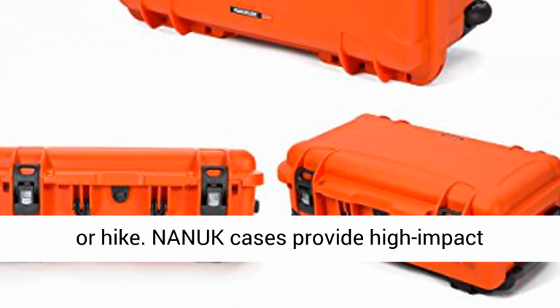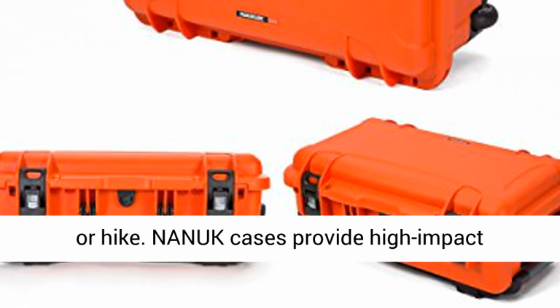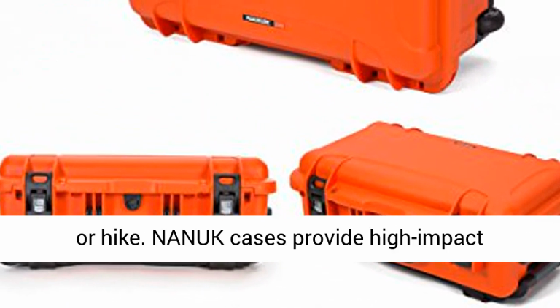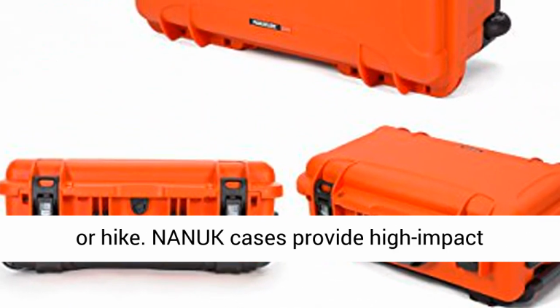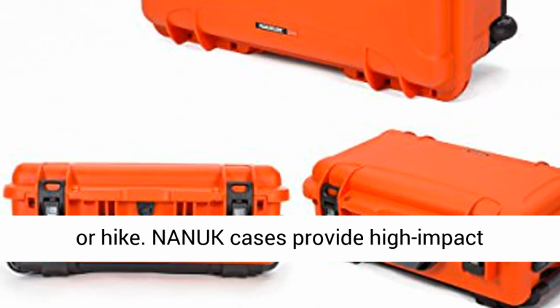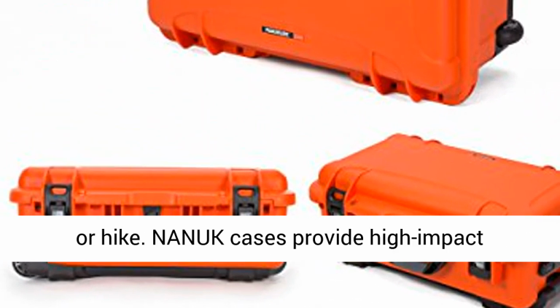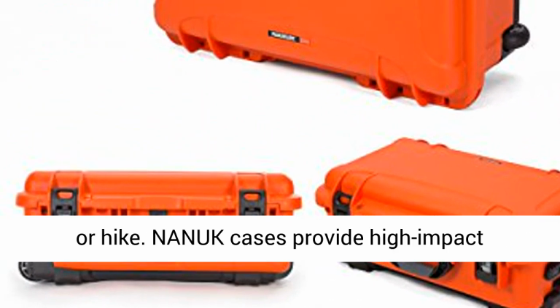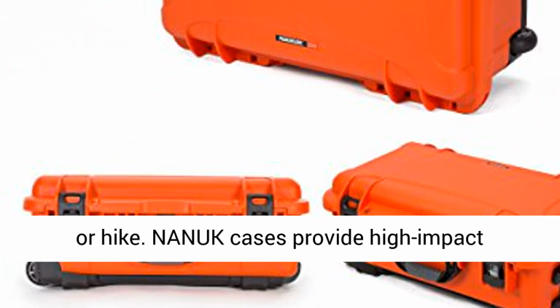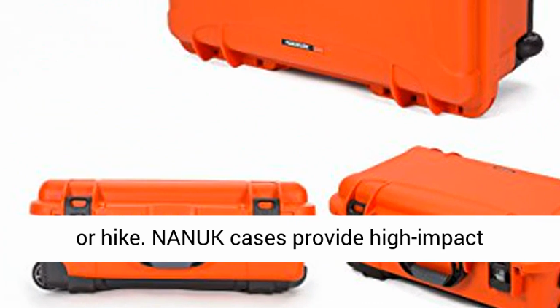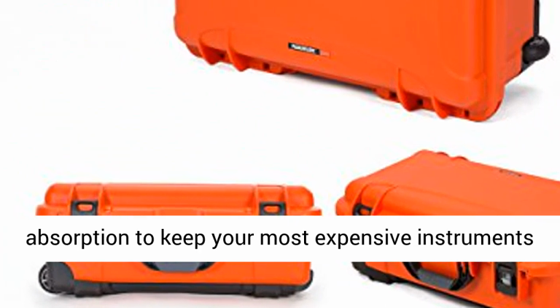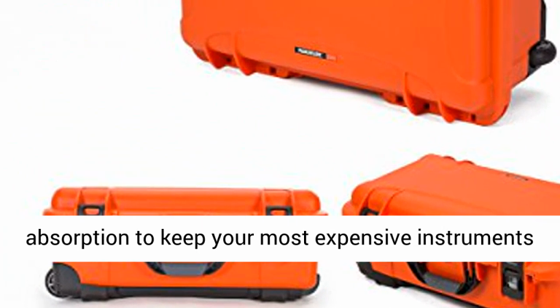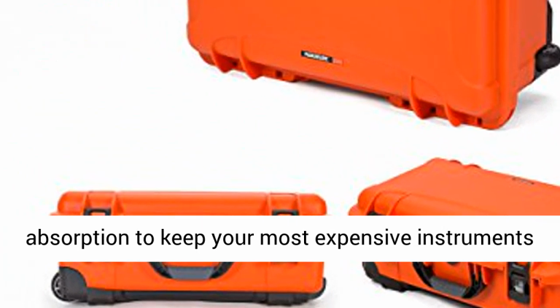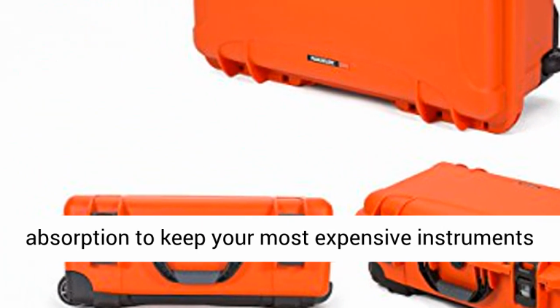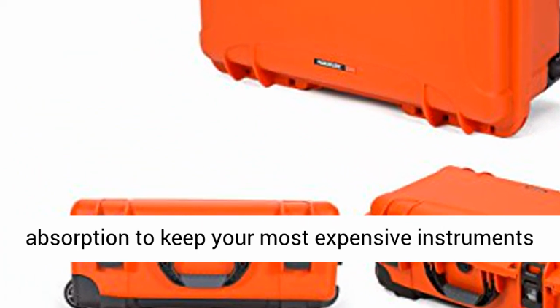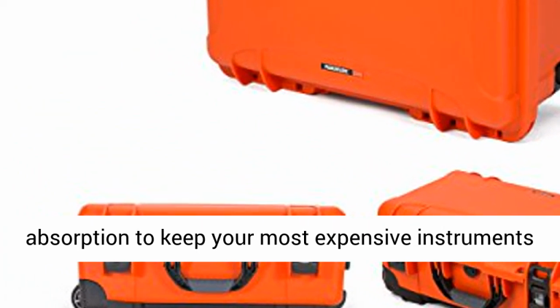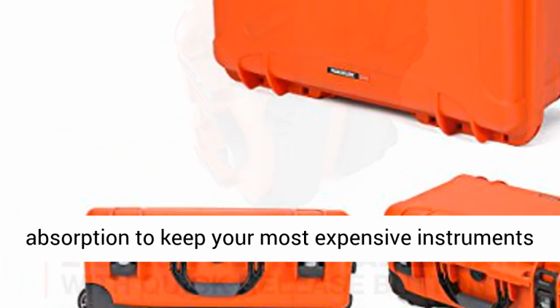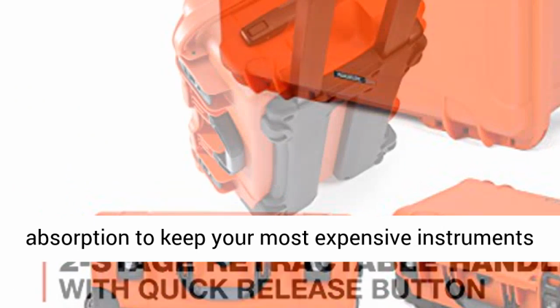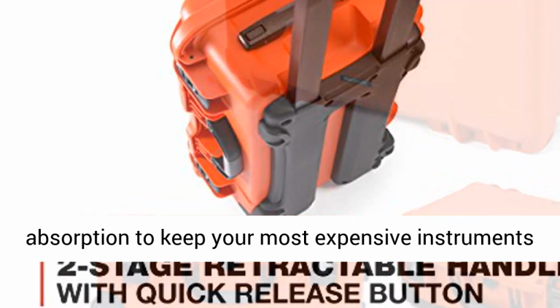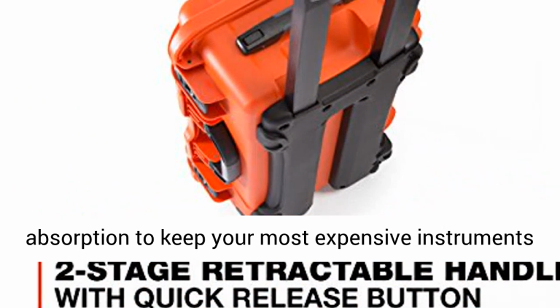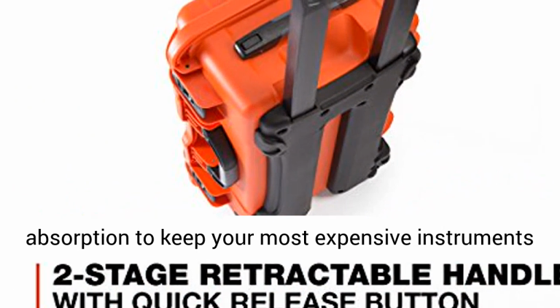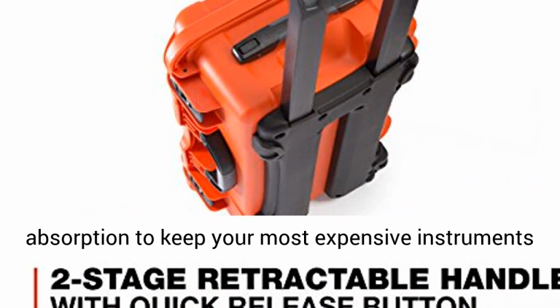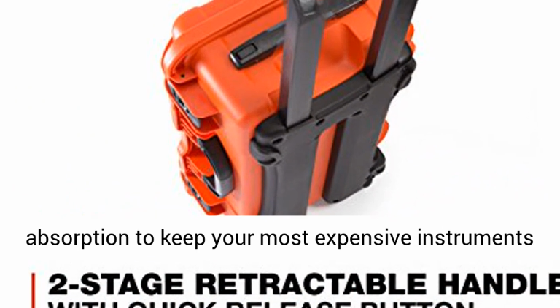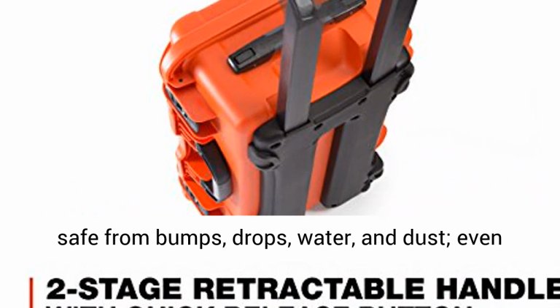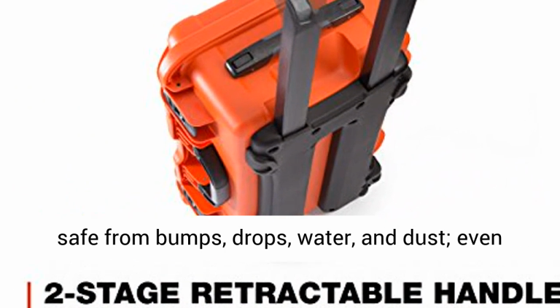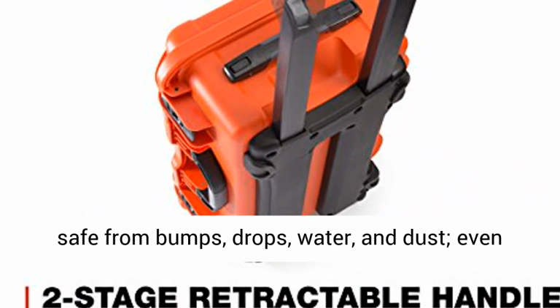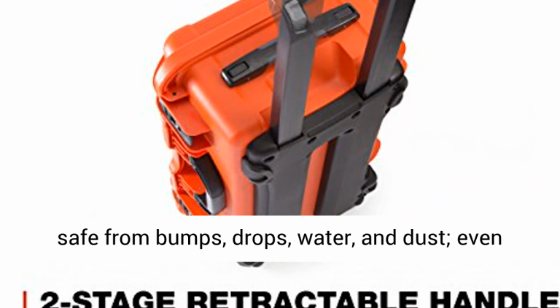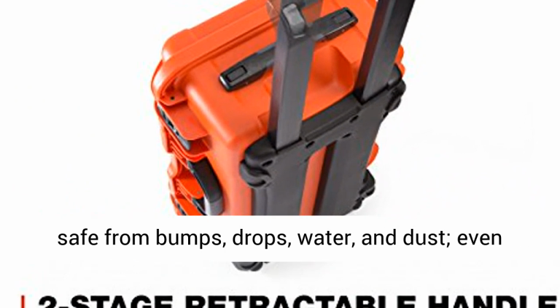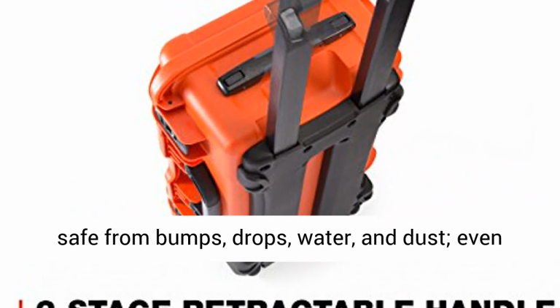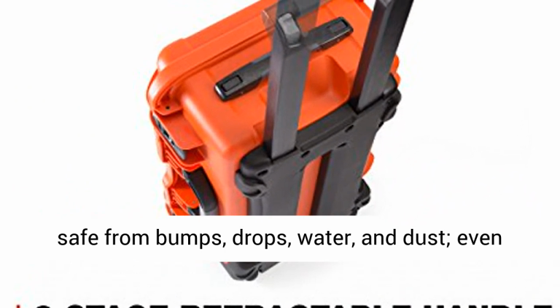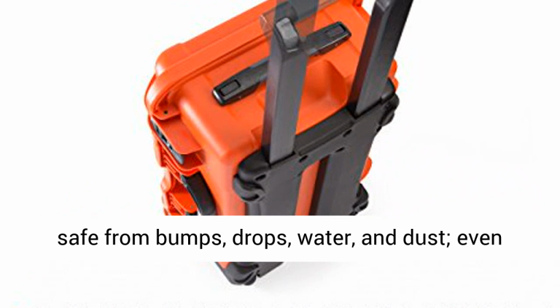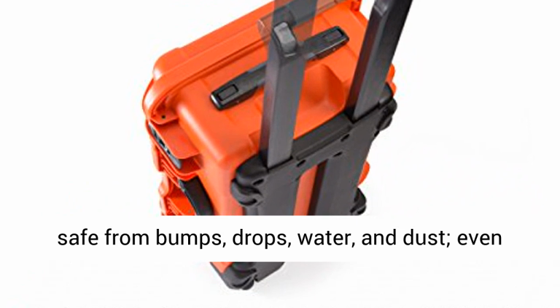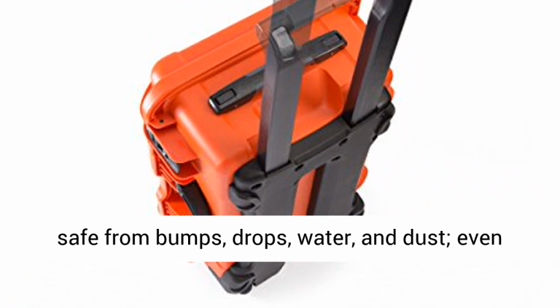NANIC cases provide high-impact absorption to keep your most expensive instruments safe from bumps, drops, water, and dust.